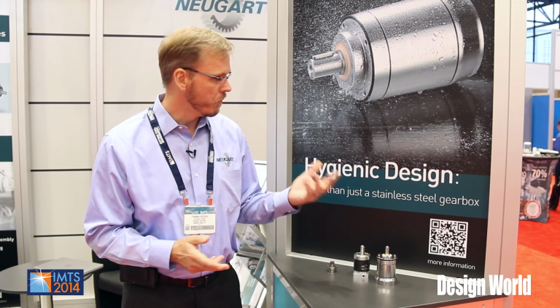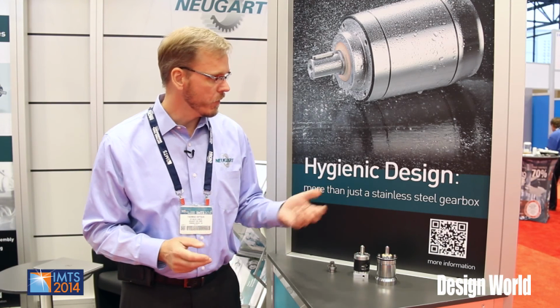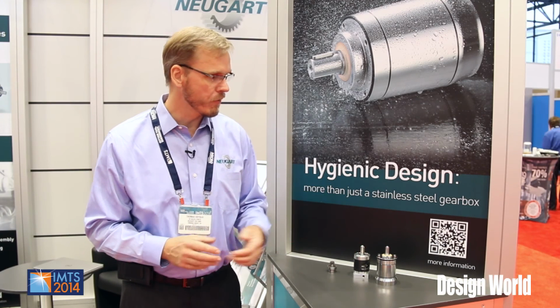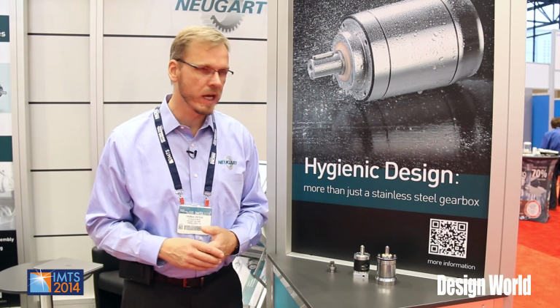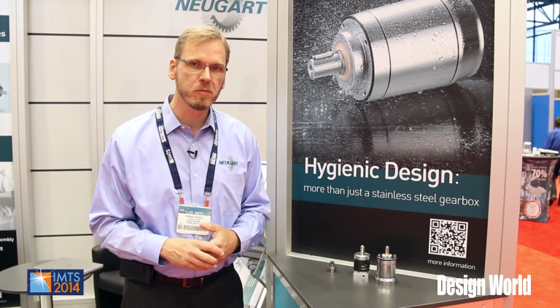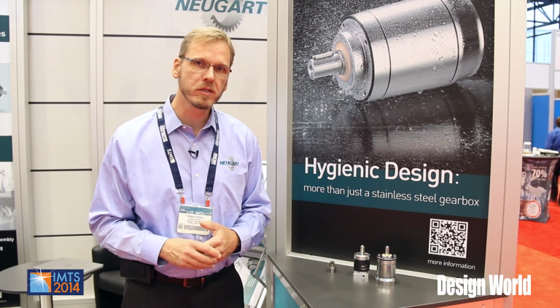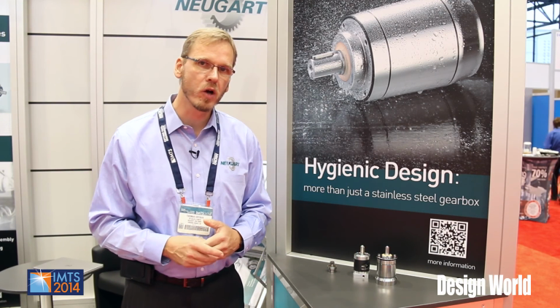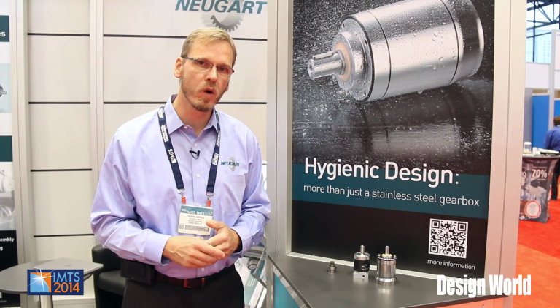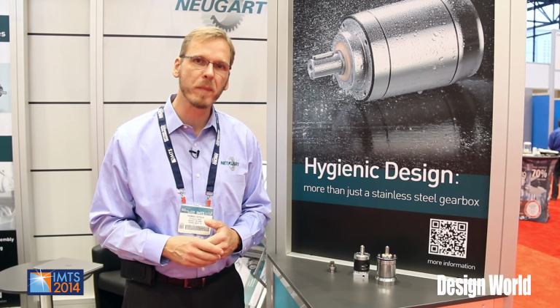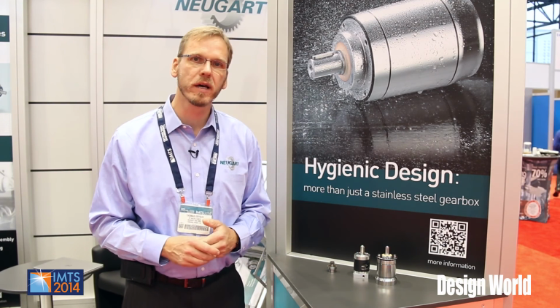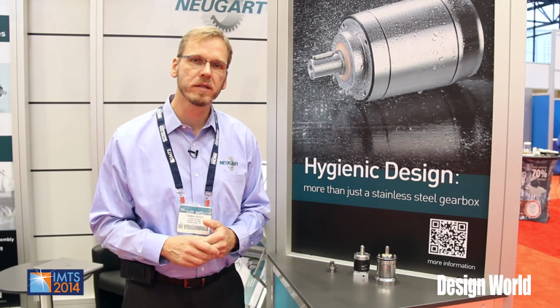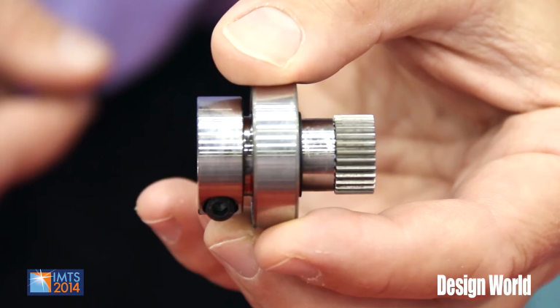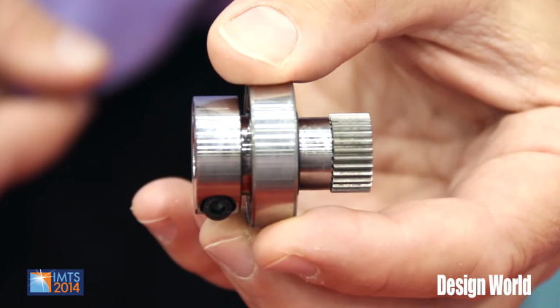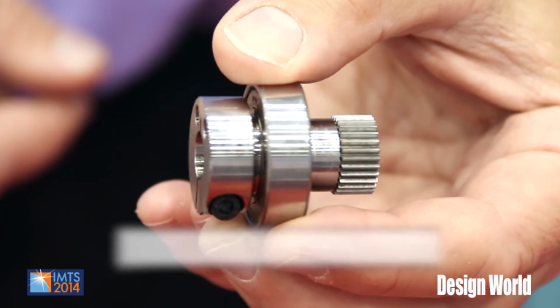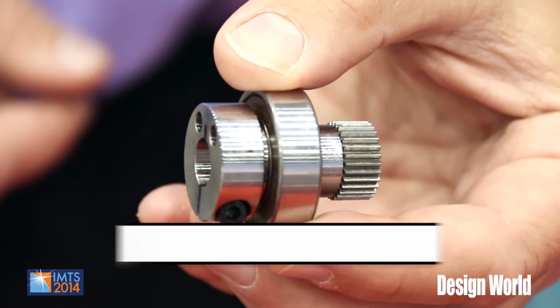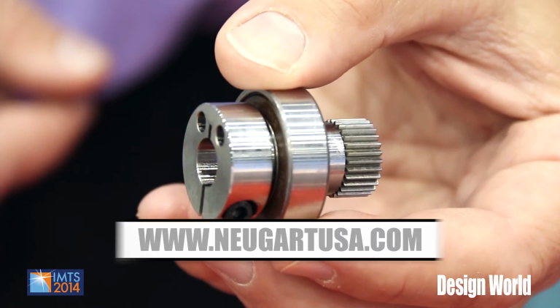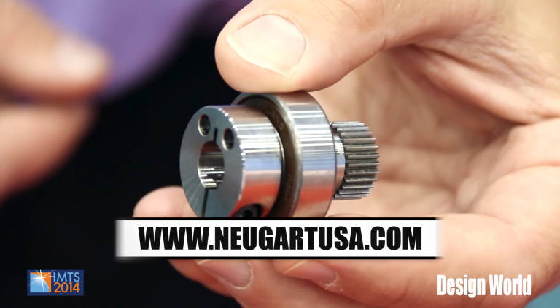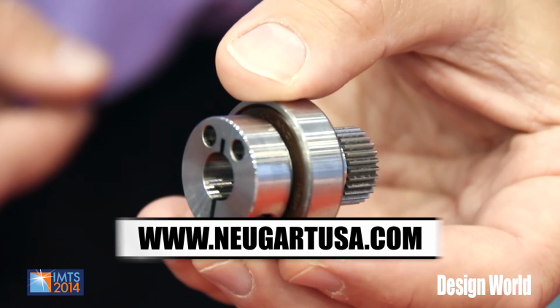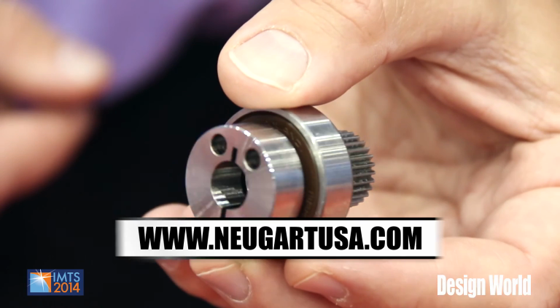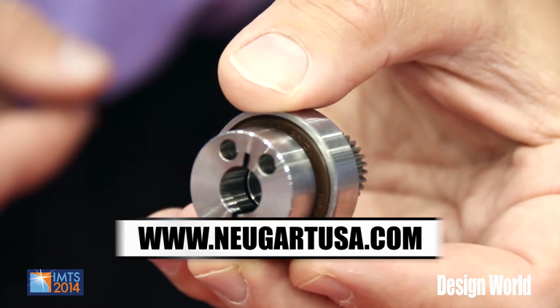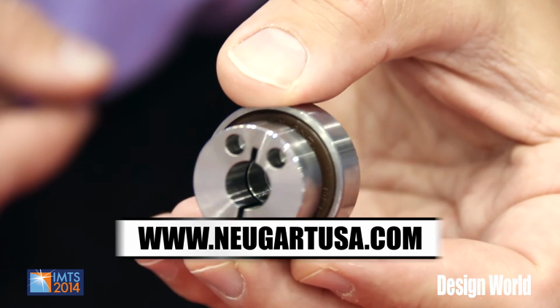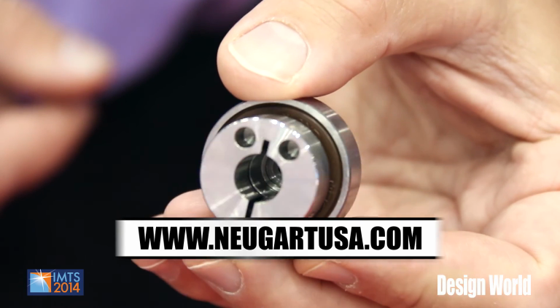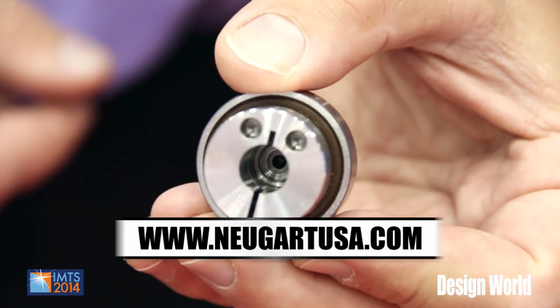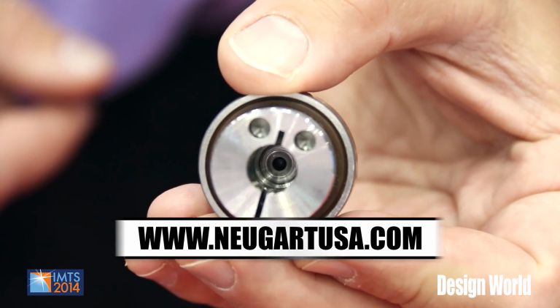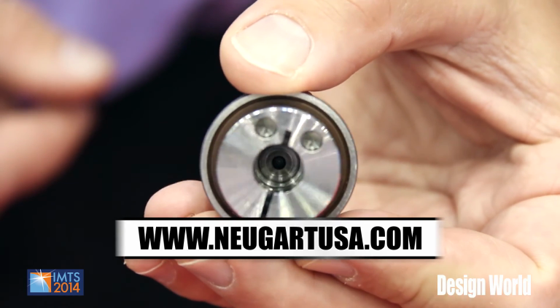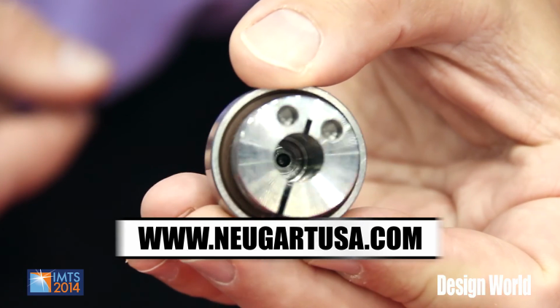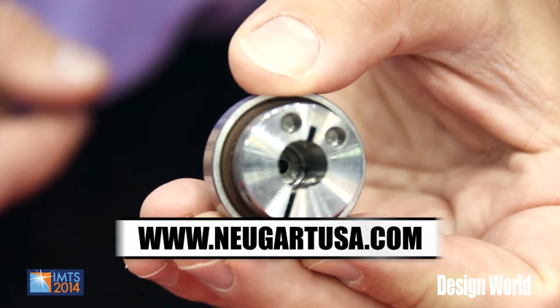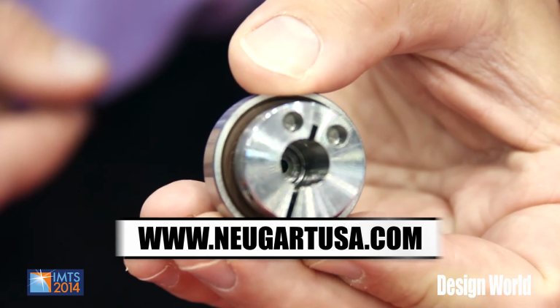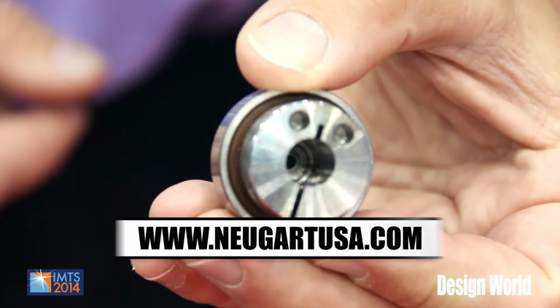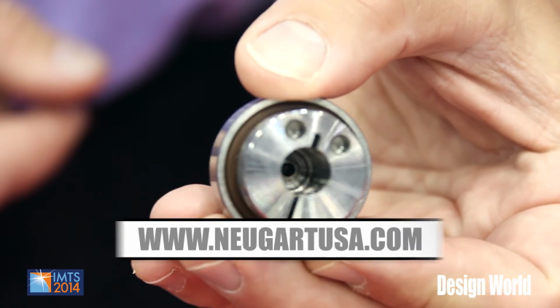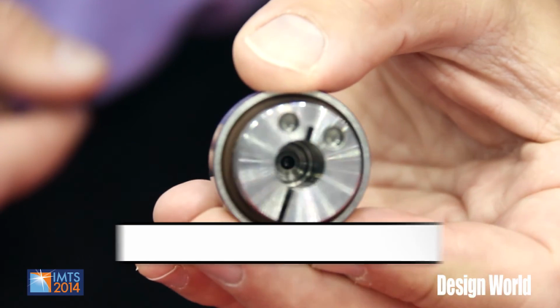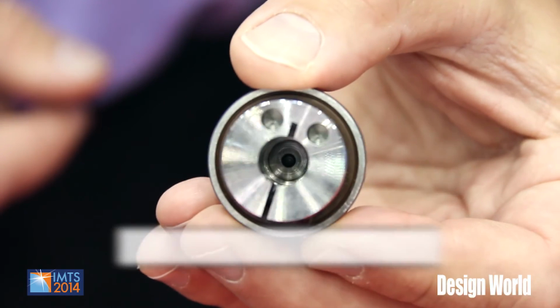When you have a chance, please go to our website at www.neugart-usa.com. Thank you.